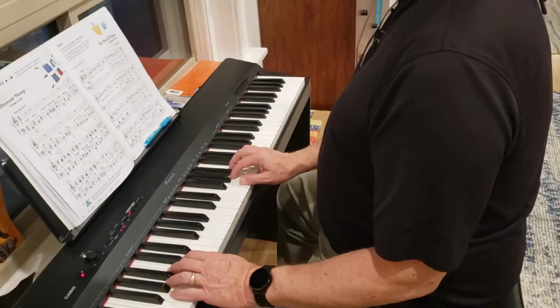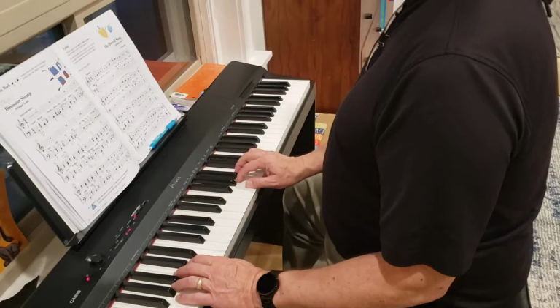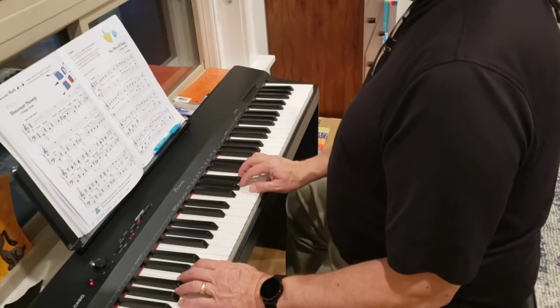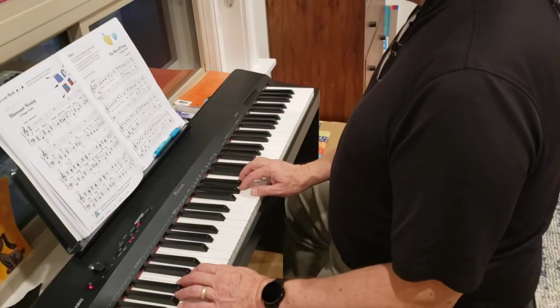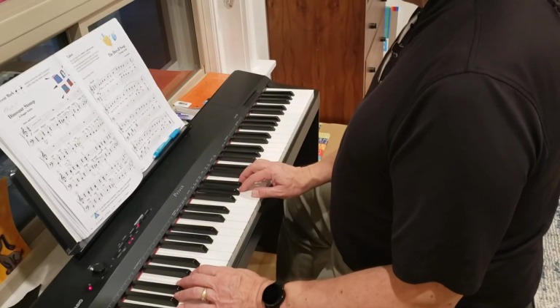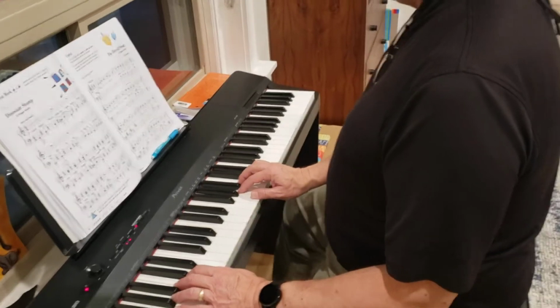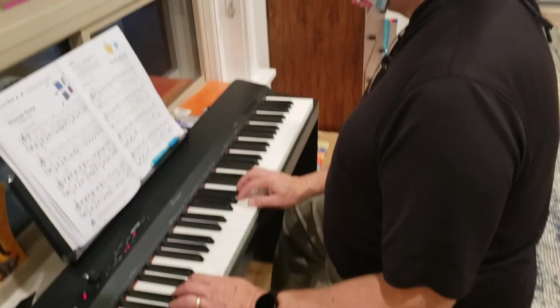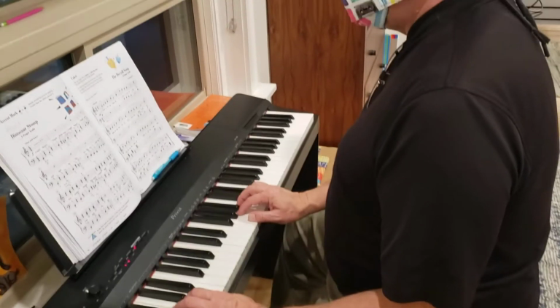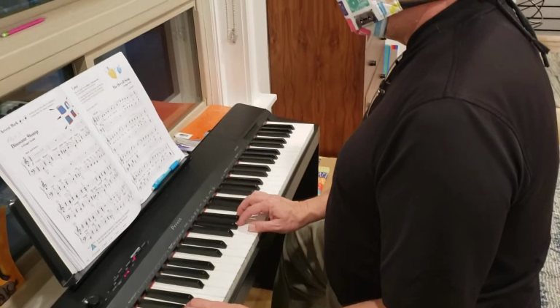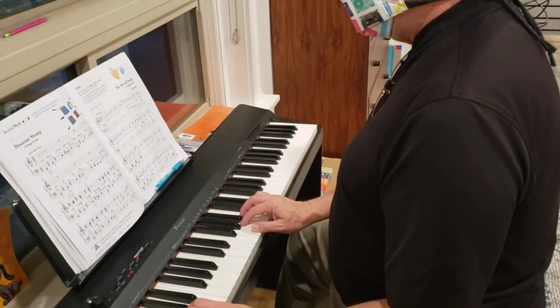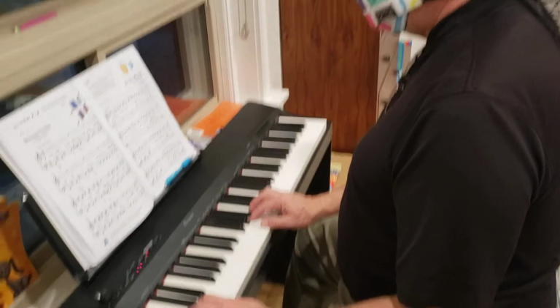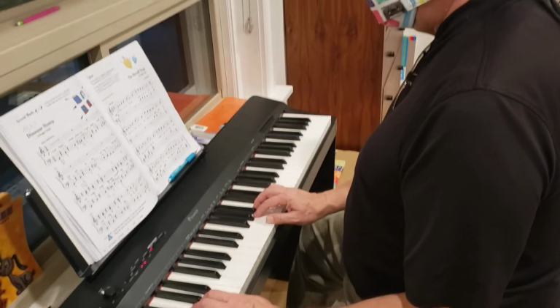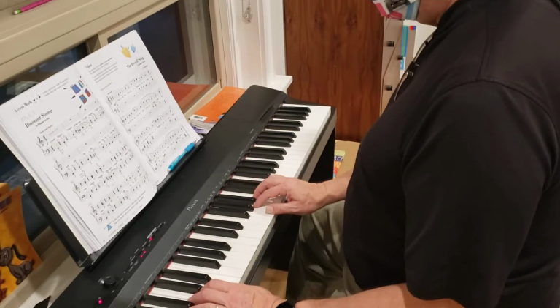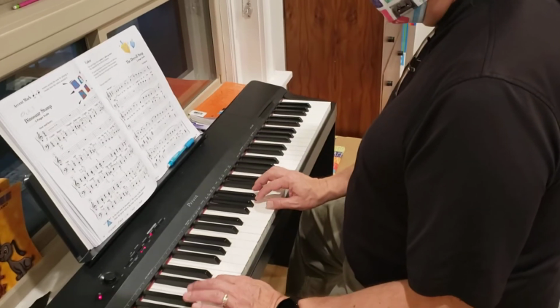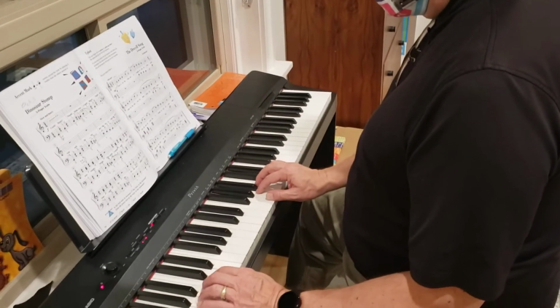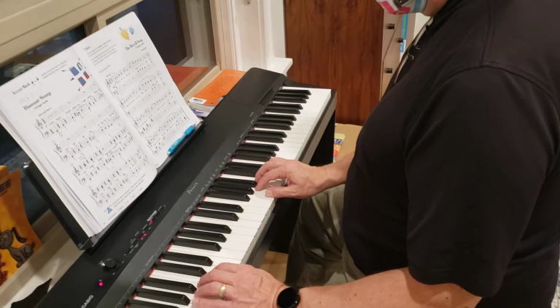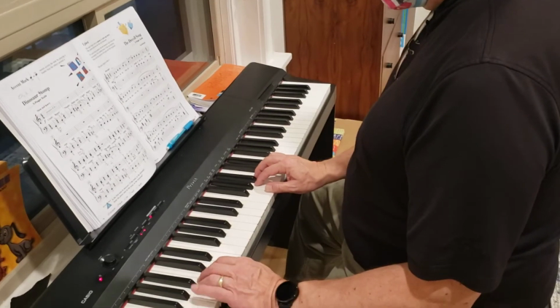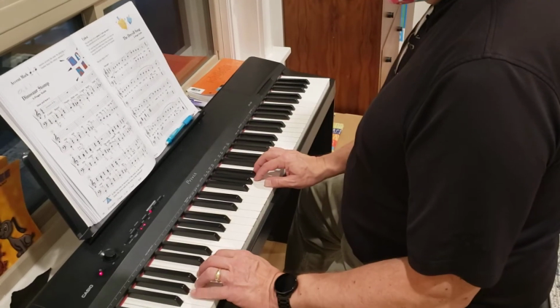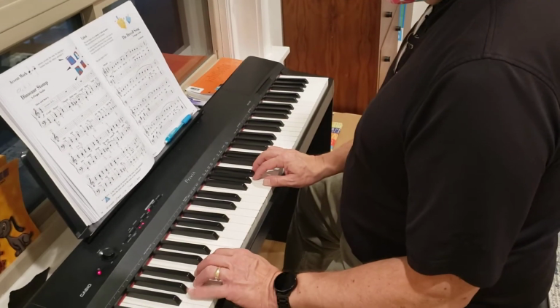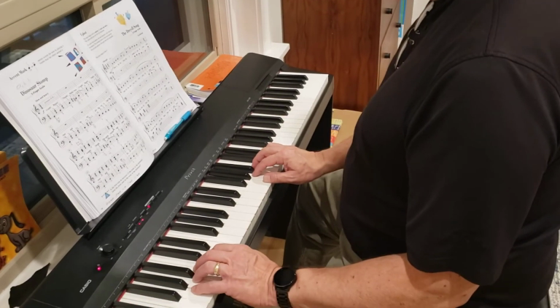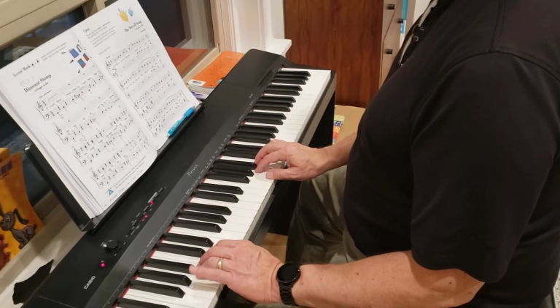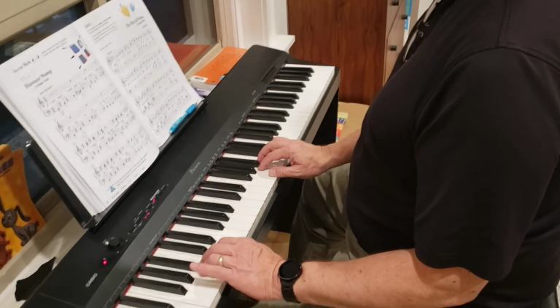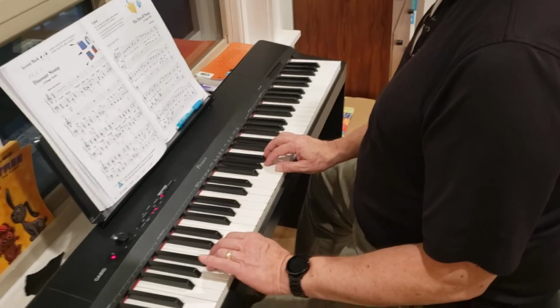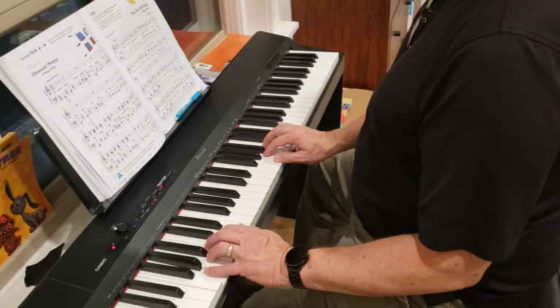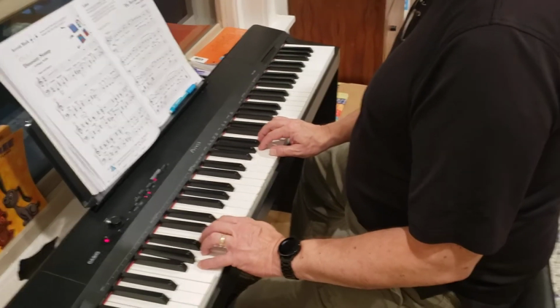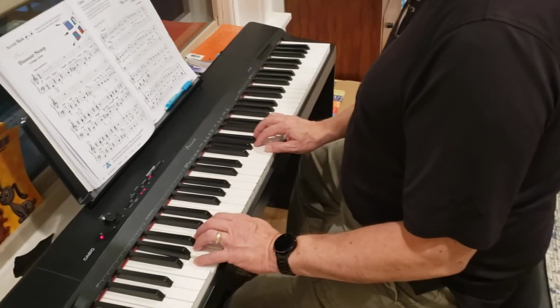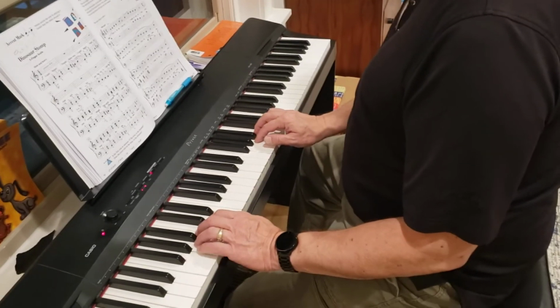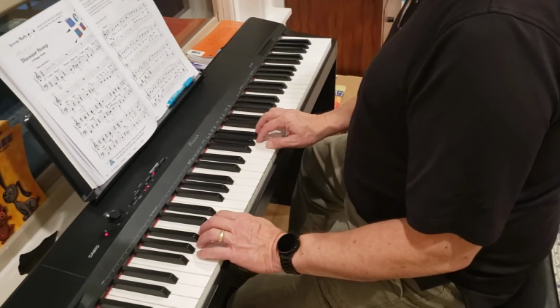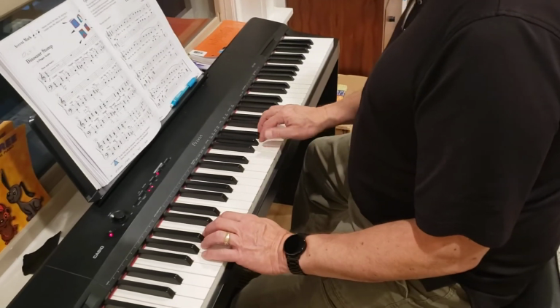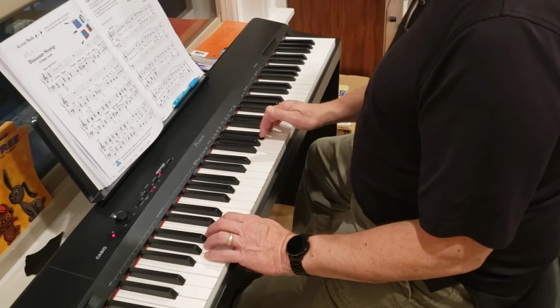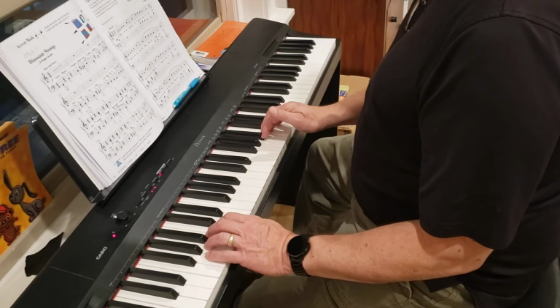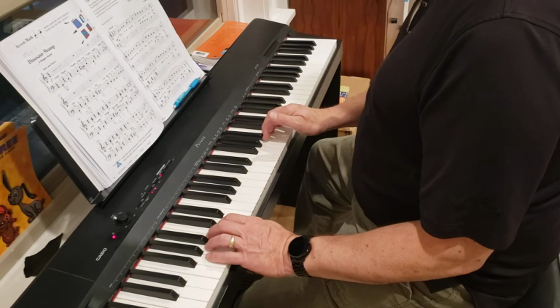All right, this is the Dinosaur Stomp G5 Finger Scale. Left hand's down here, right hand's up here.